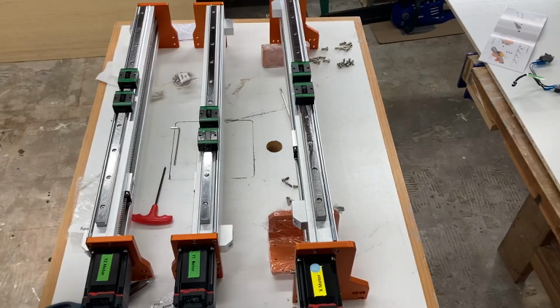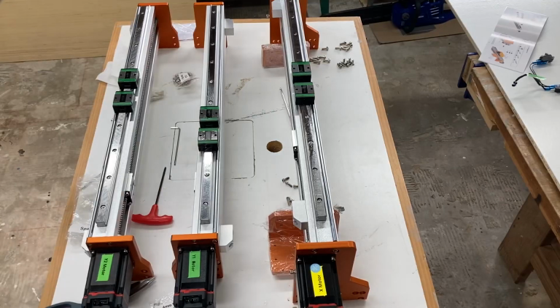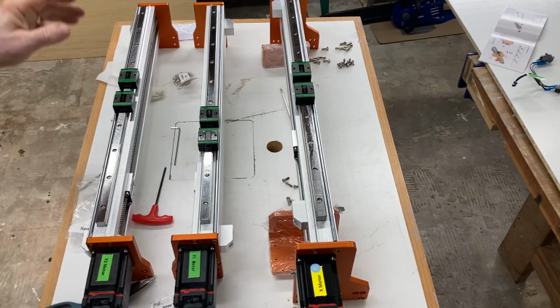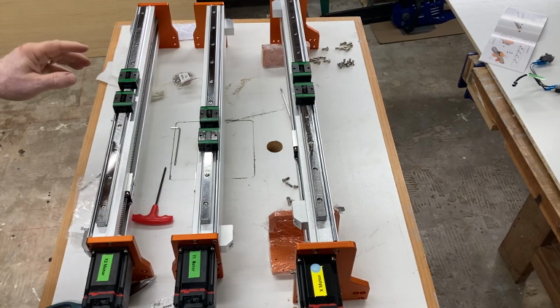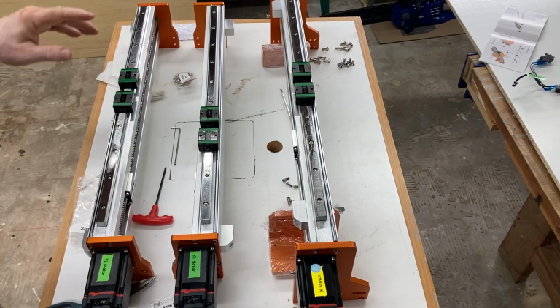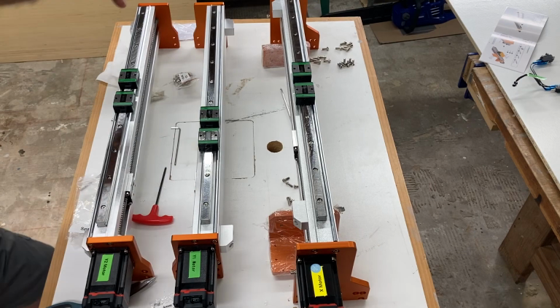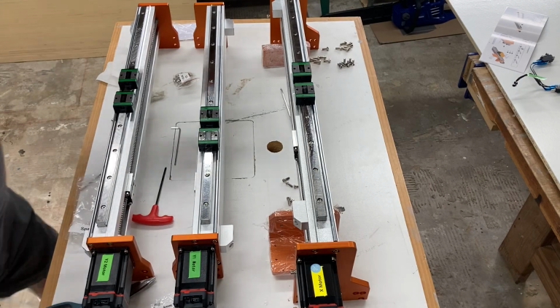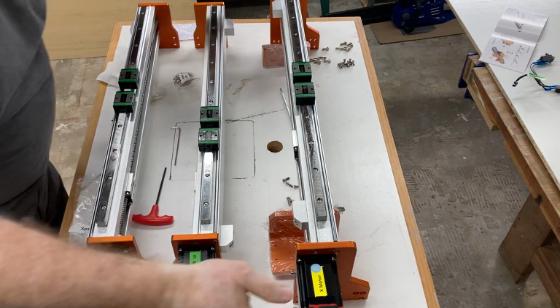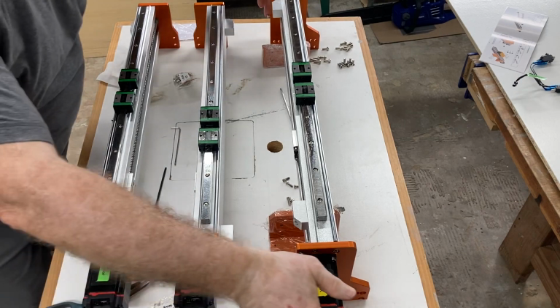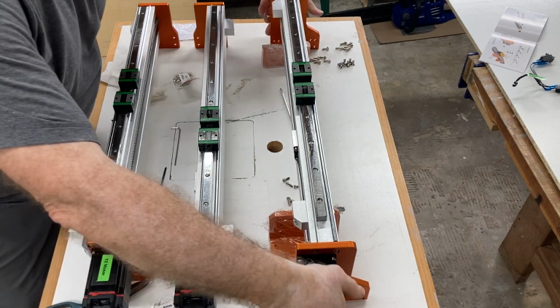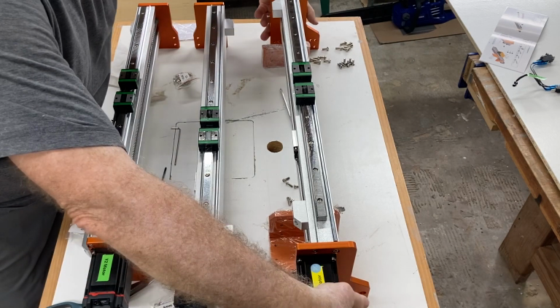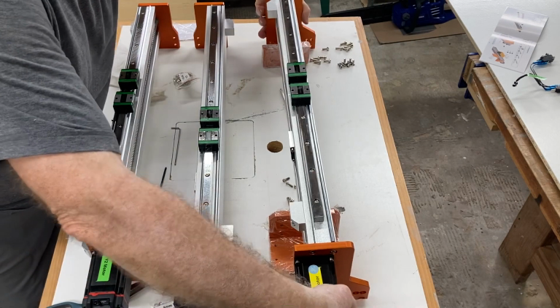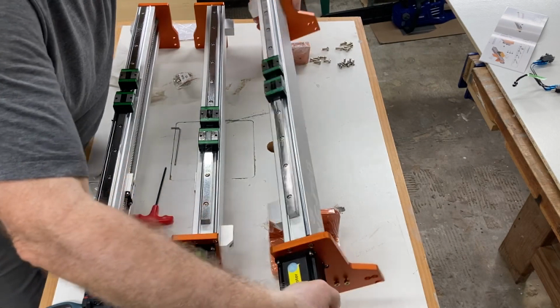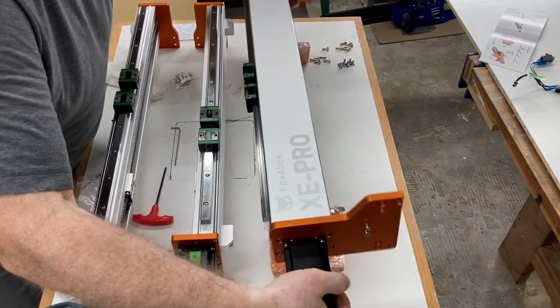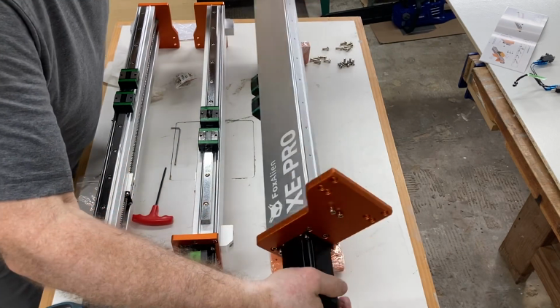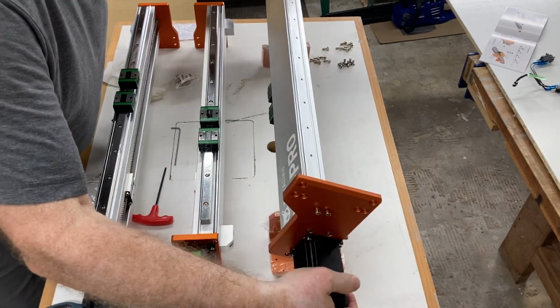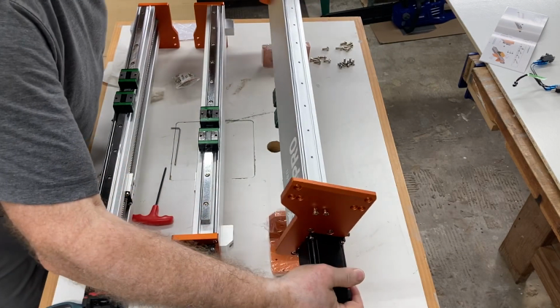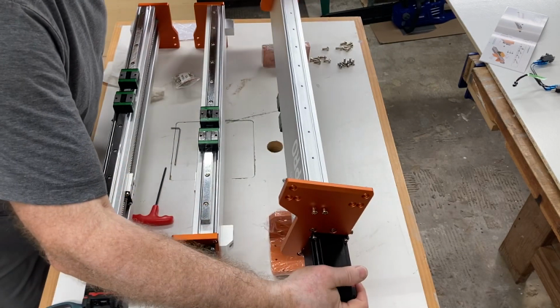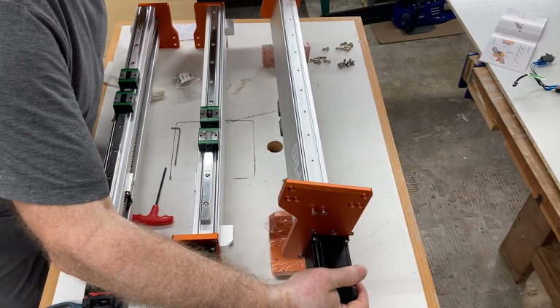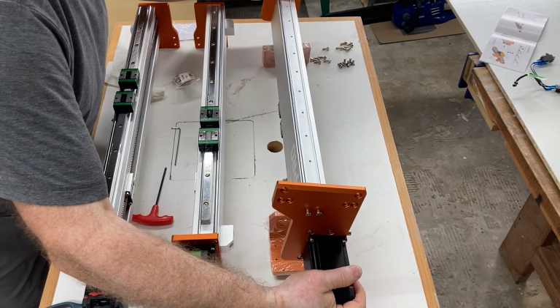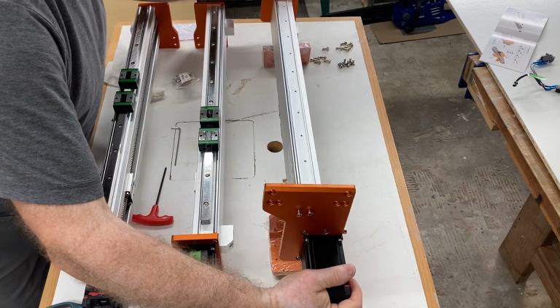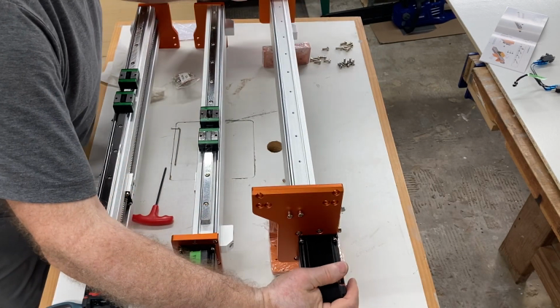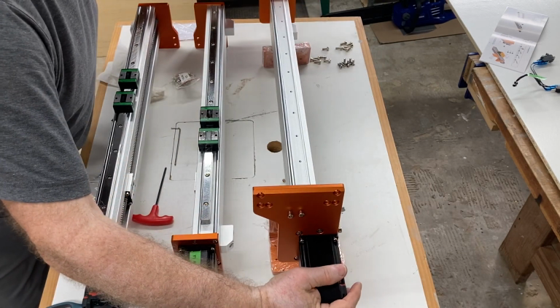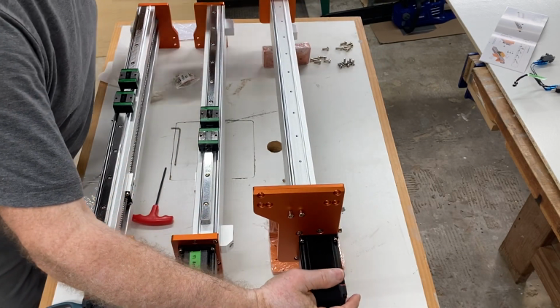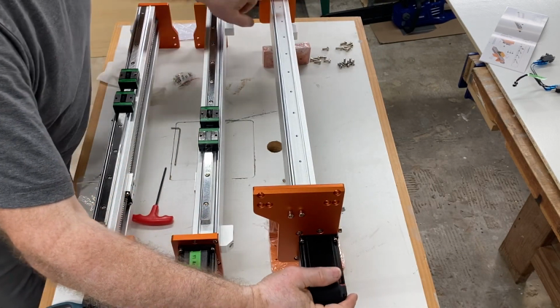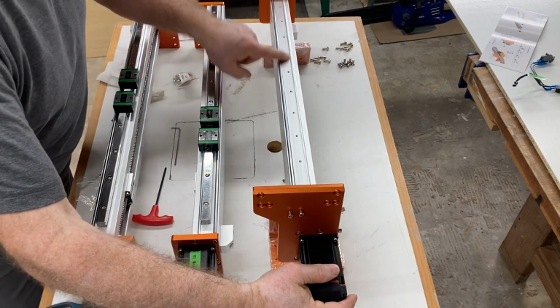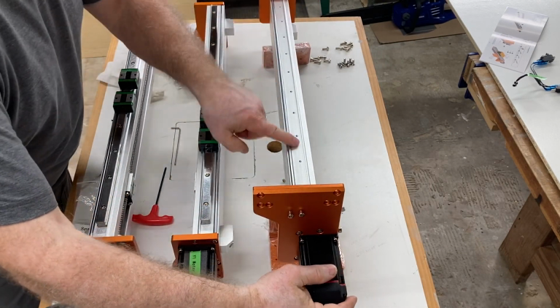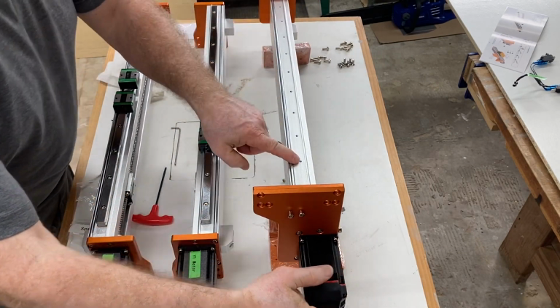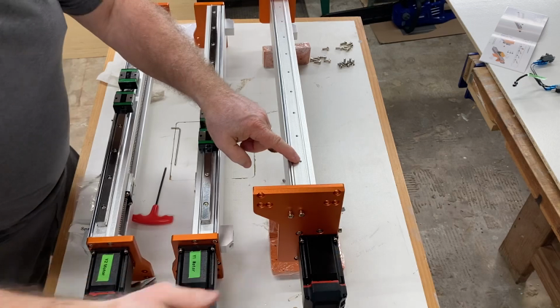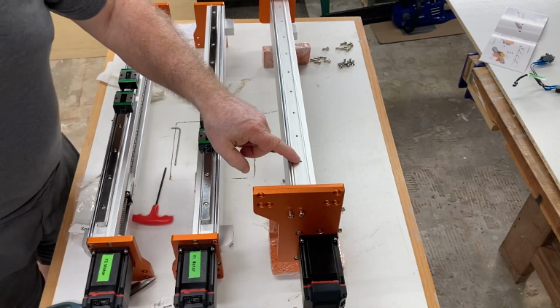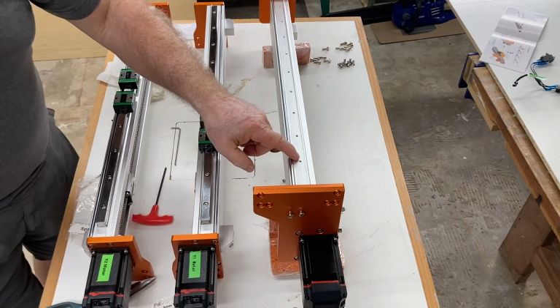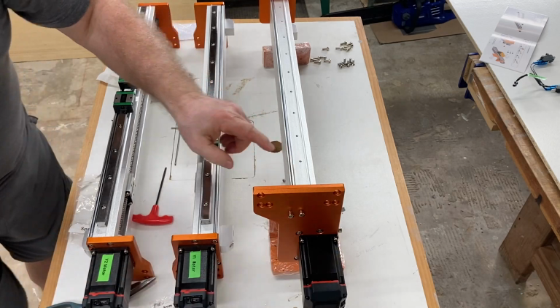On the gantry itself, you have to turn it over because you have a linear rail that attaches to the bottom as well.